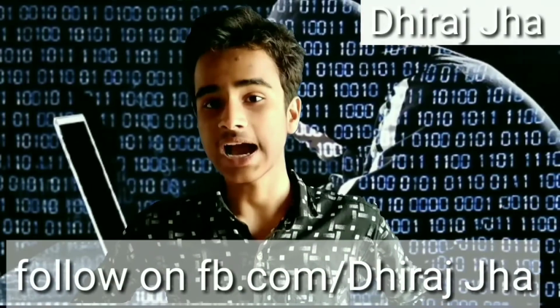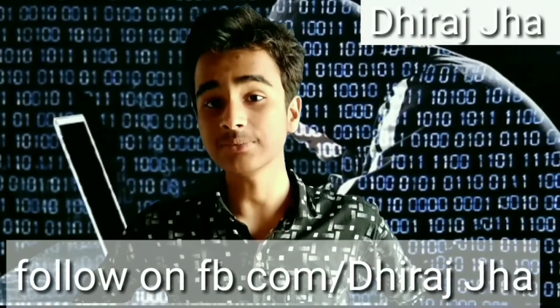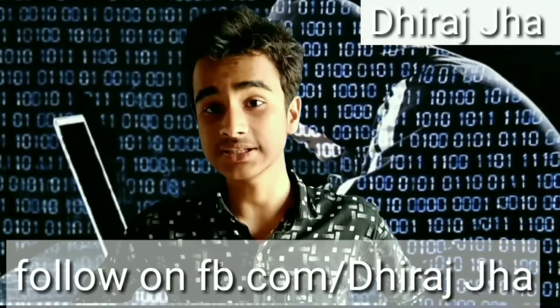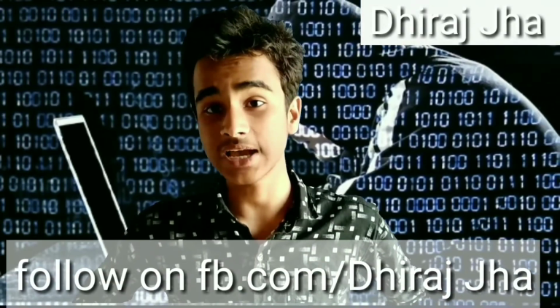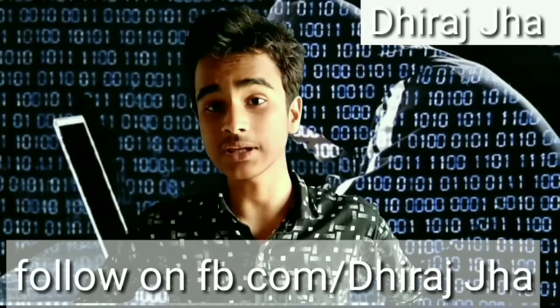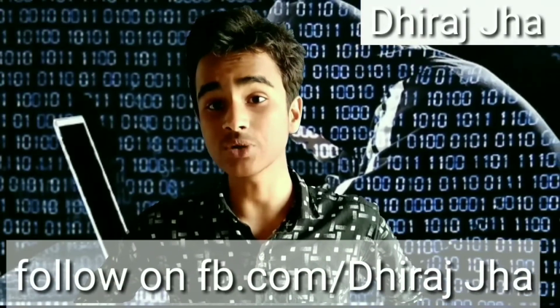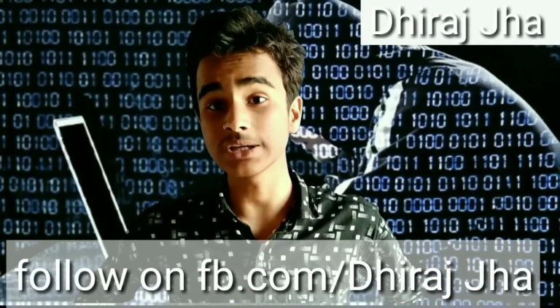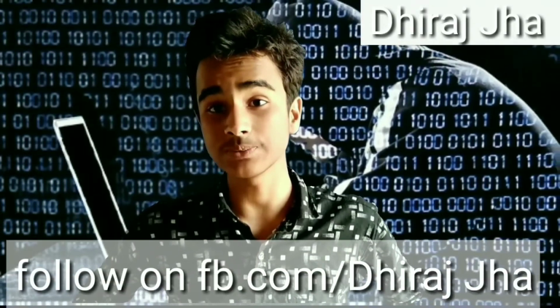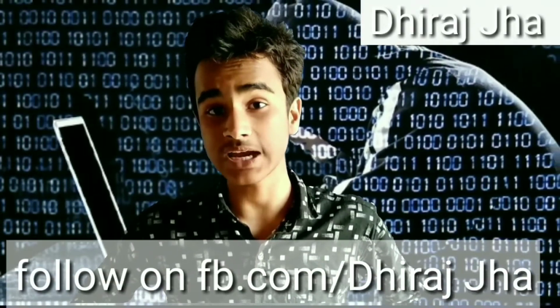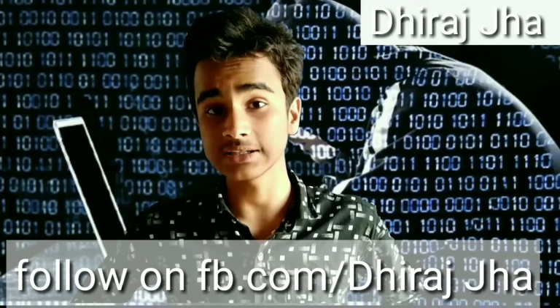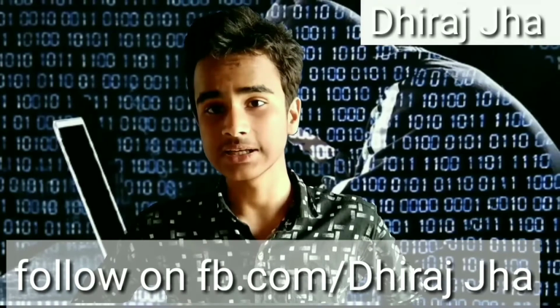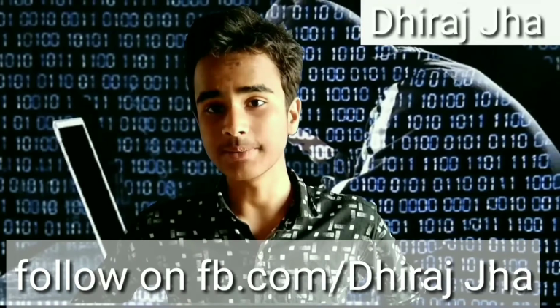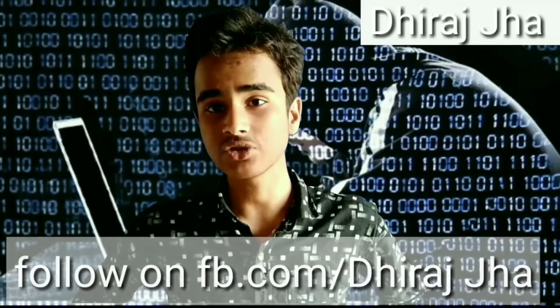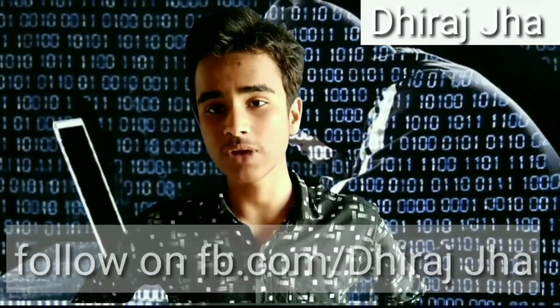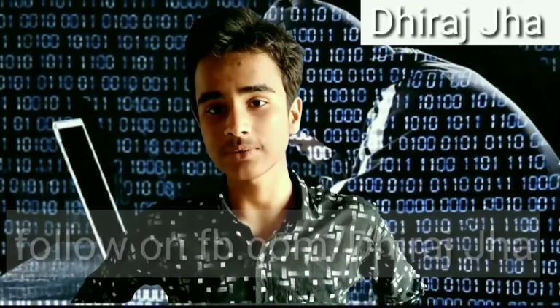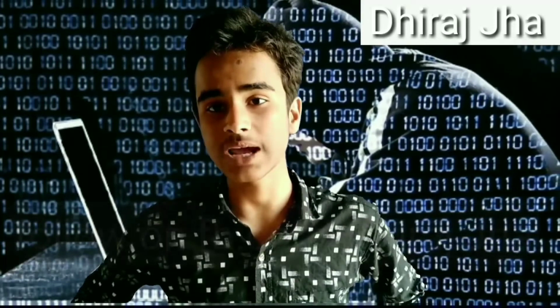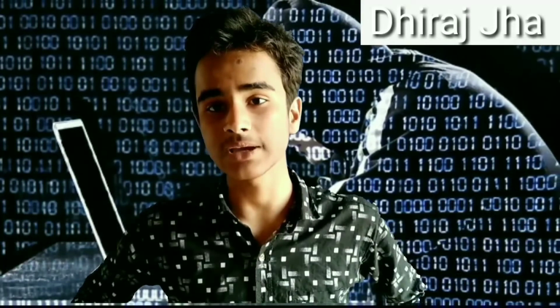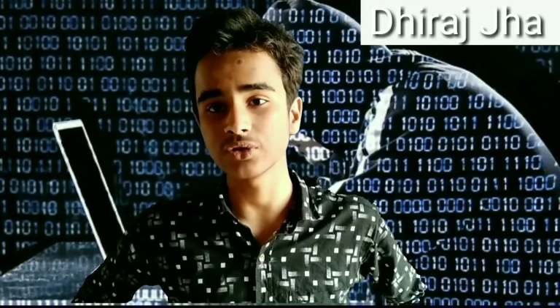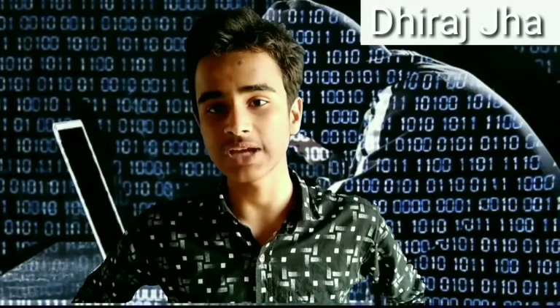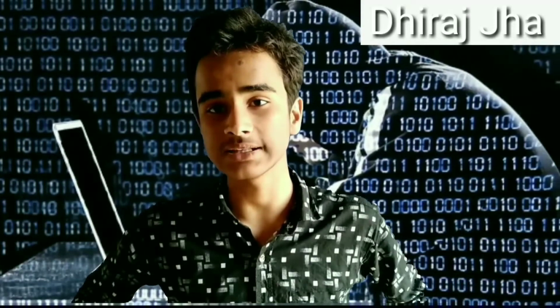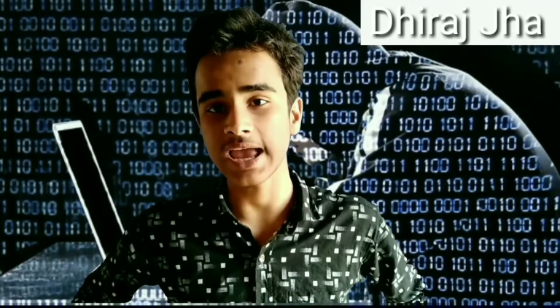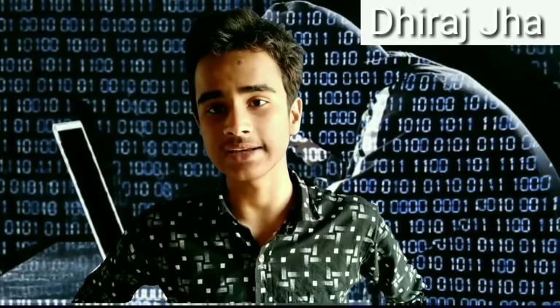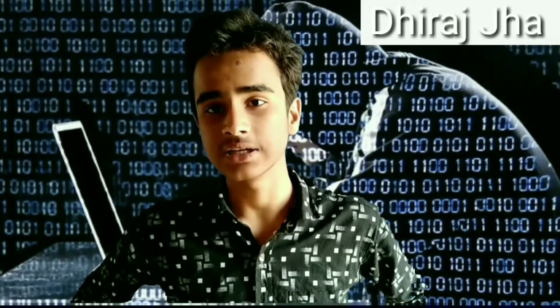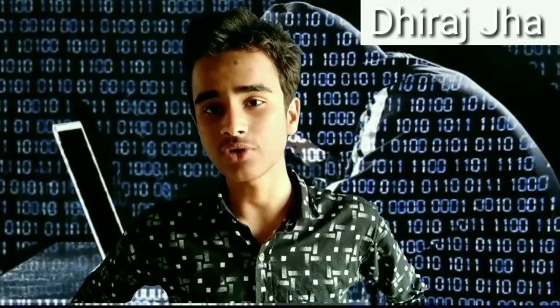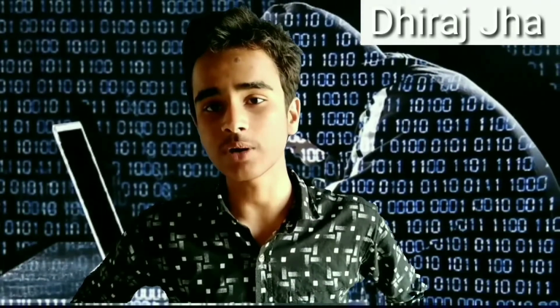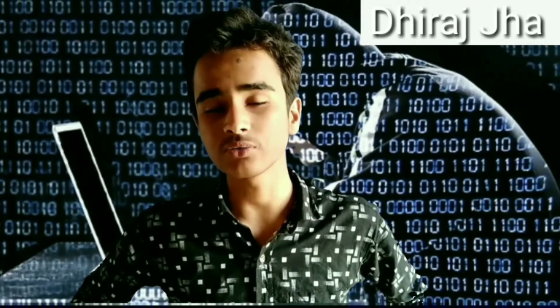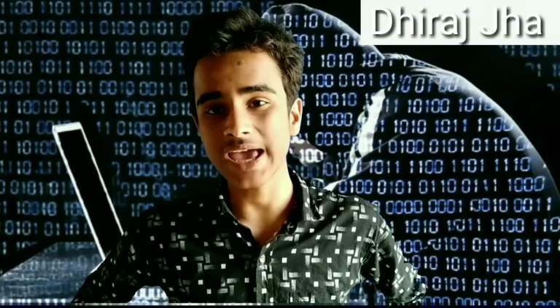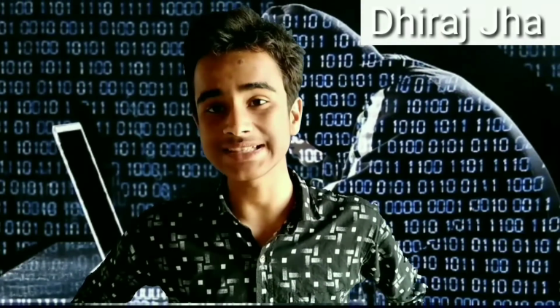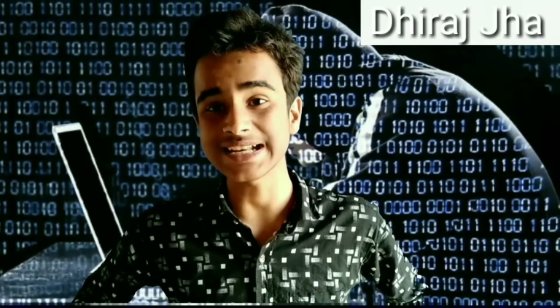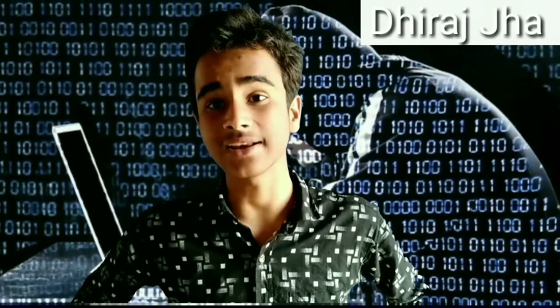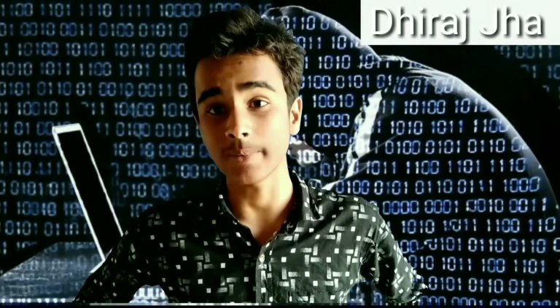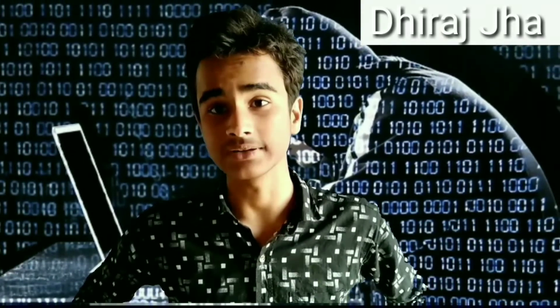I am Deertha, welcome to my YouTube channel. Make sure you have subscribed to my YouTube channel and don't forget to like, share and comment.